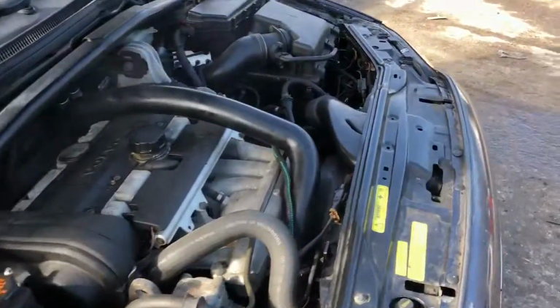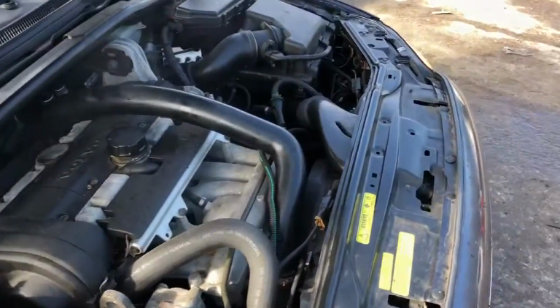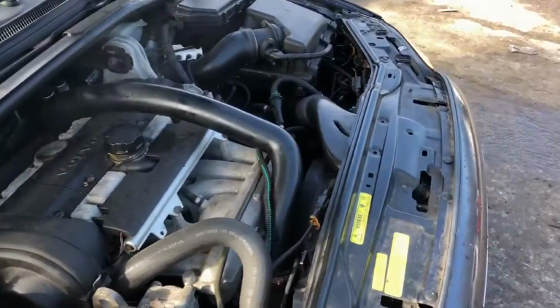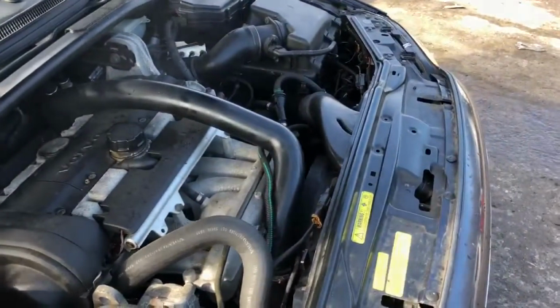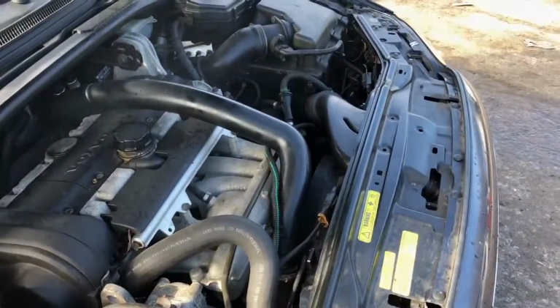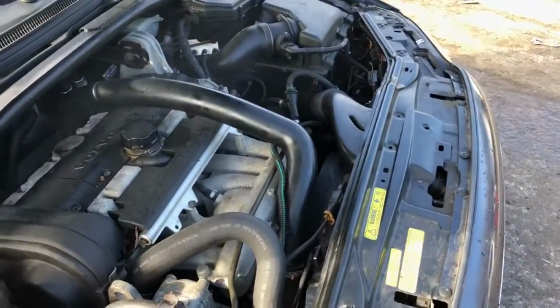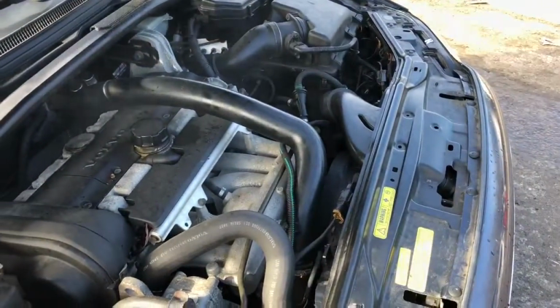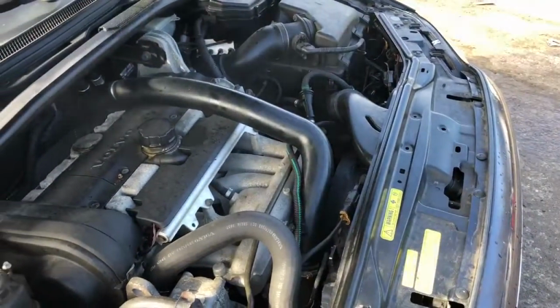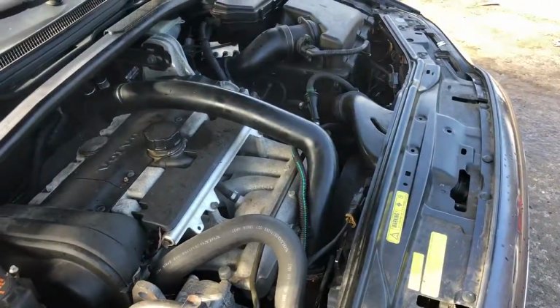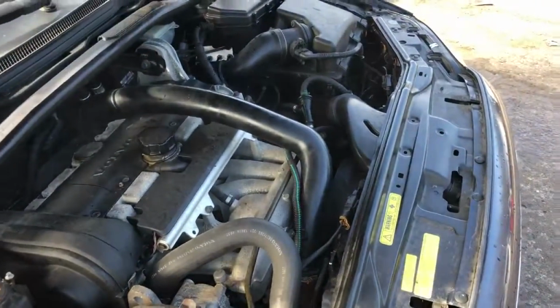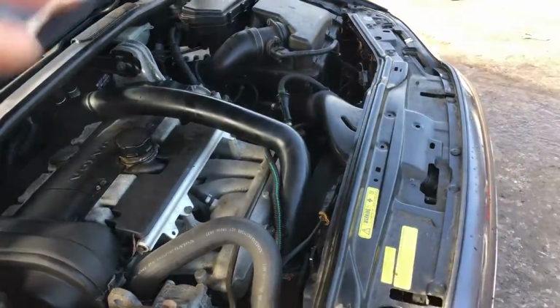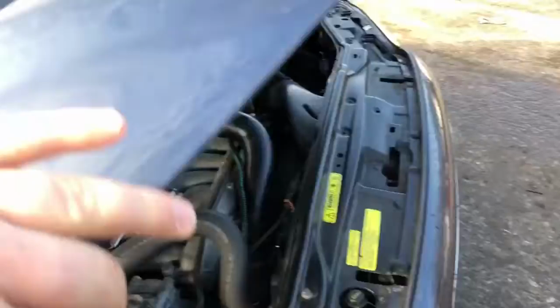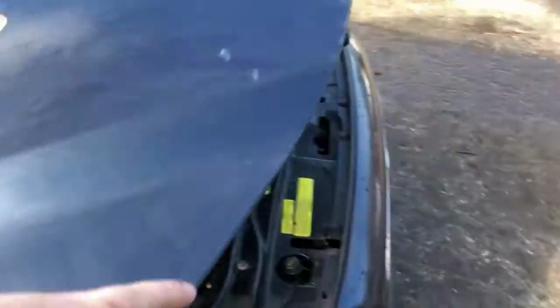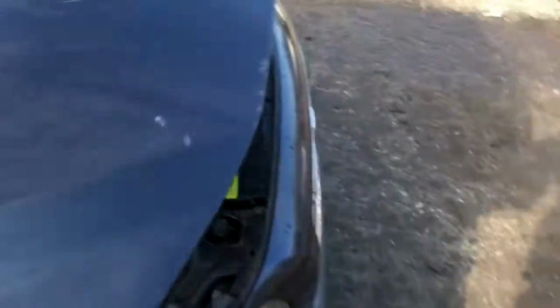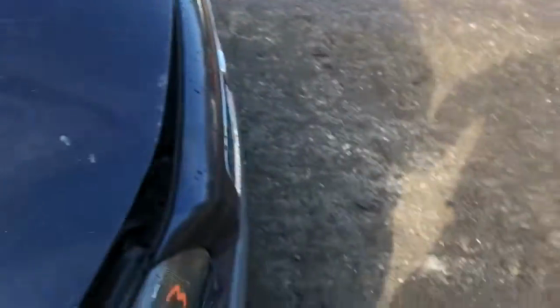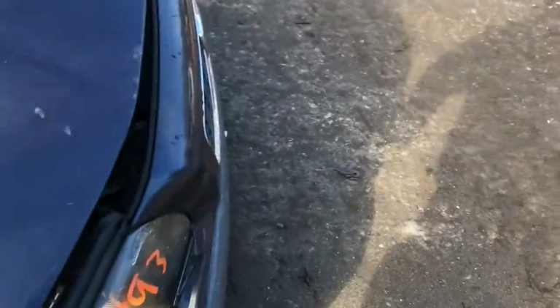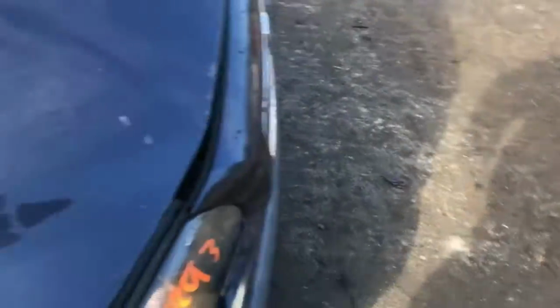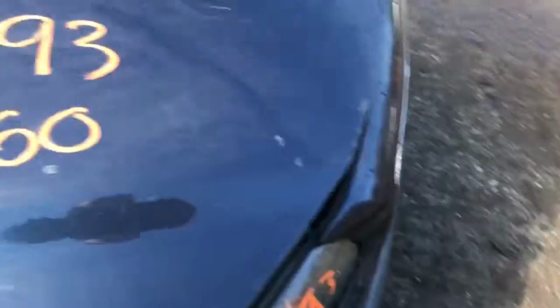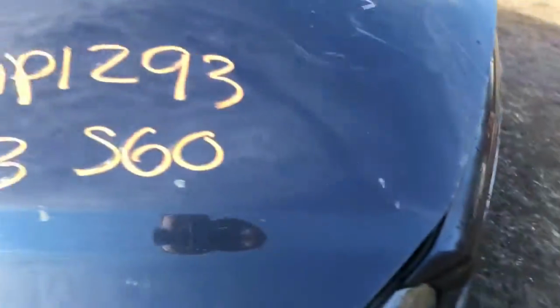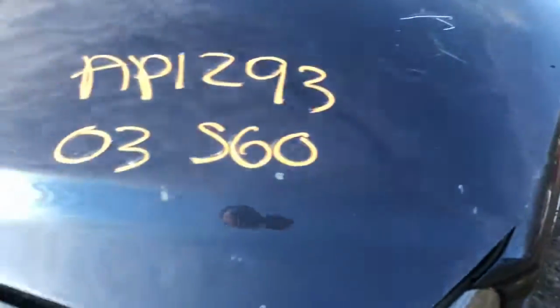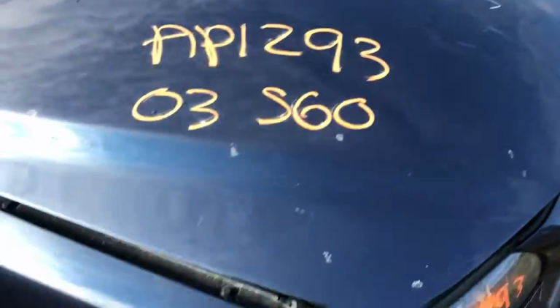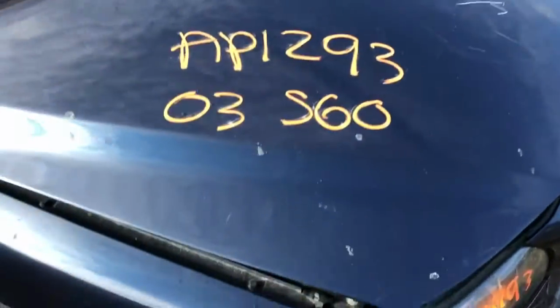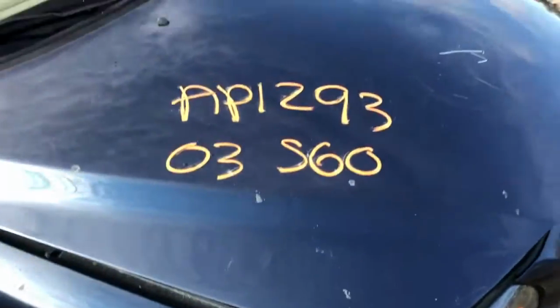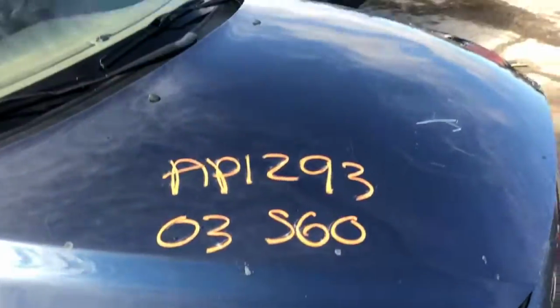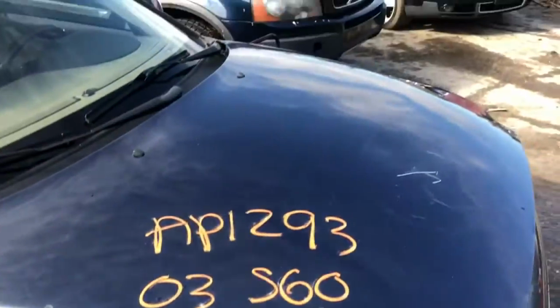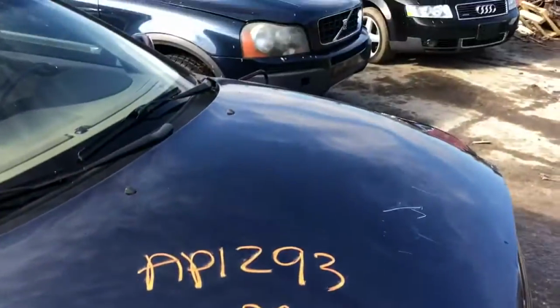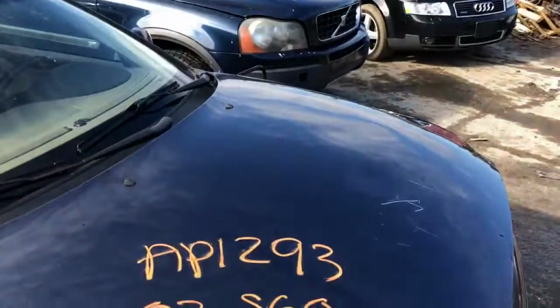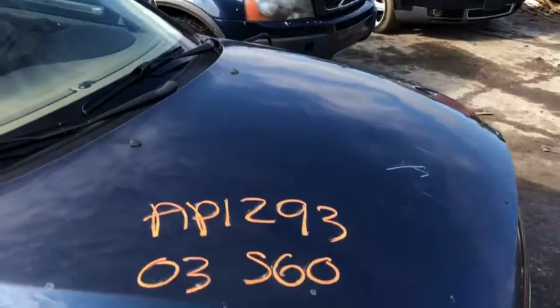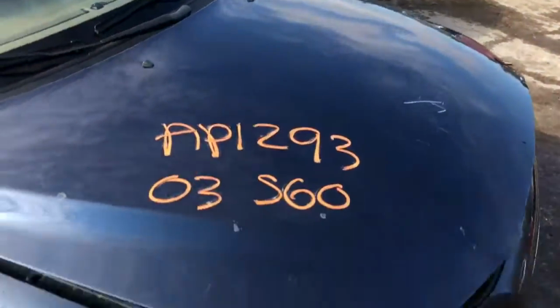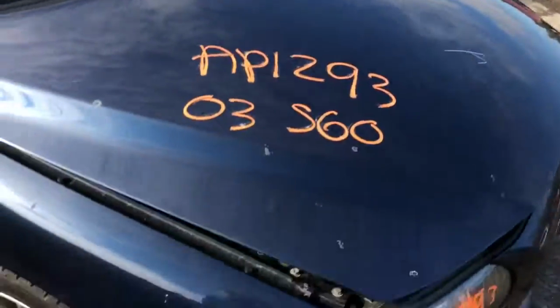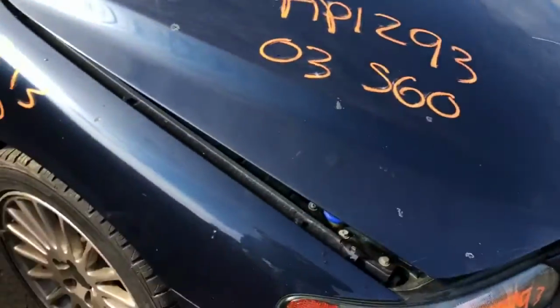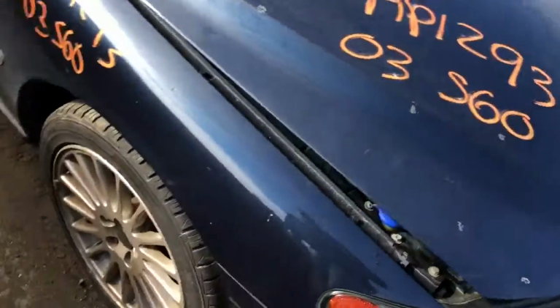It definitely has some type of head gasket issue. Got a decent hood — usable, not perfect.